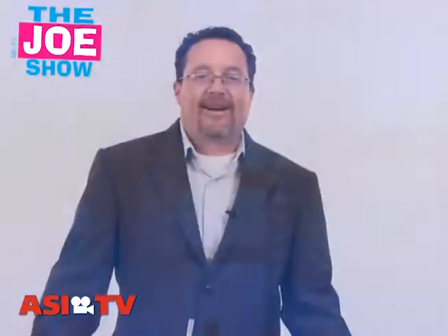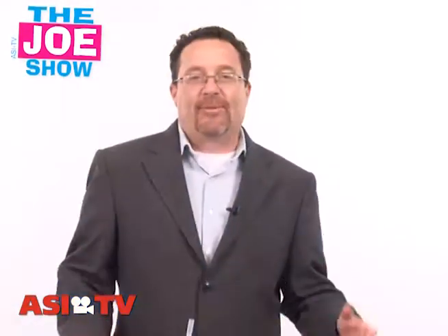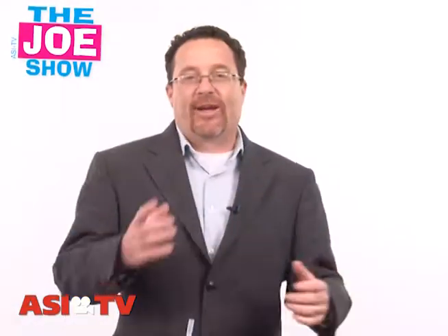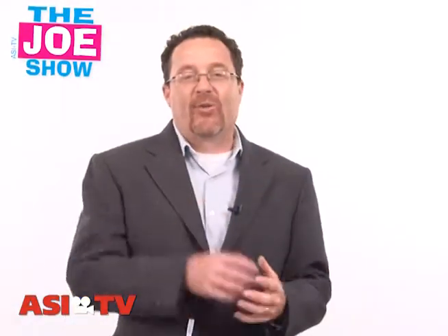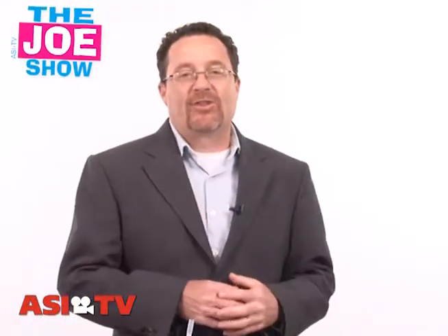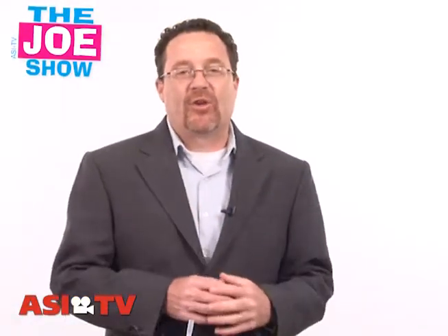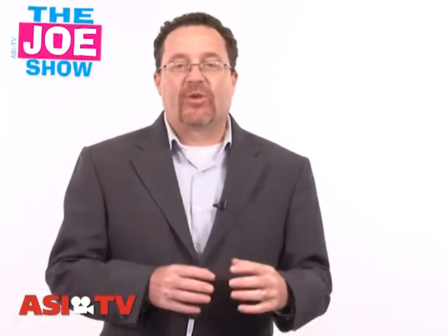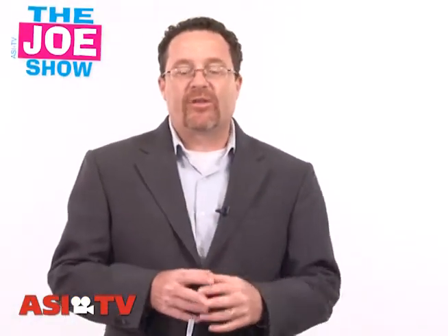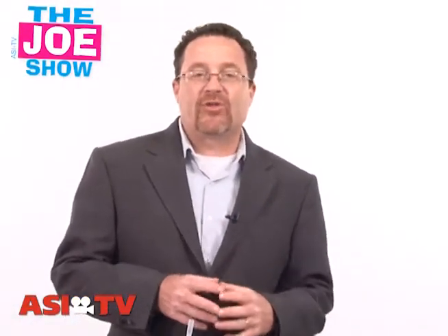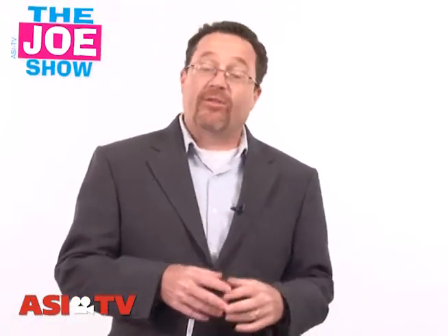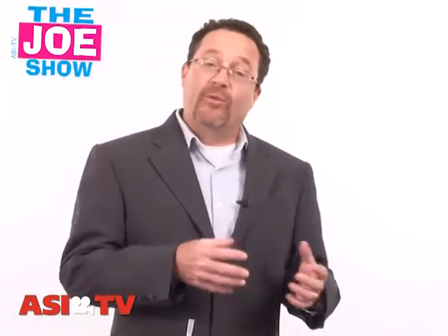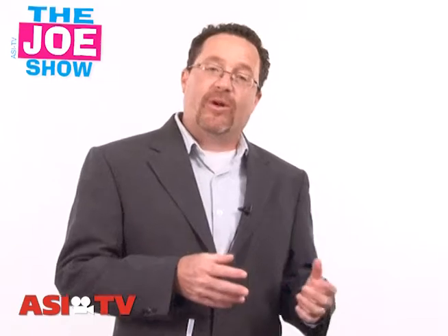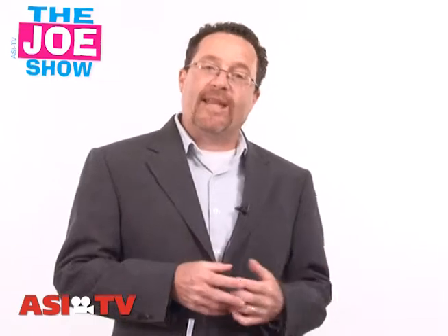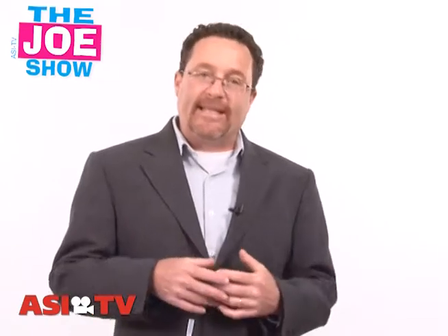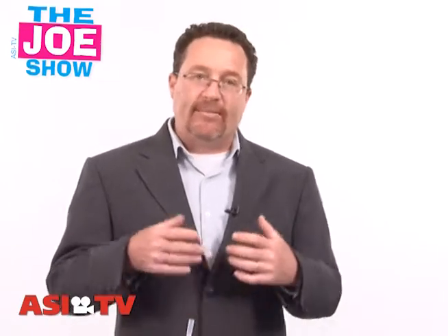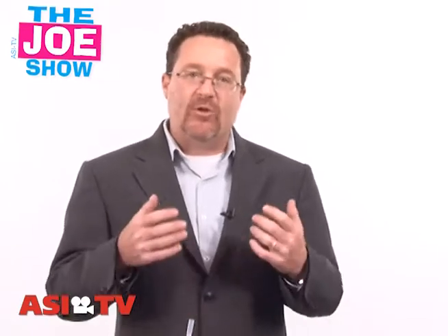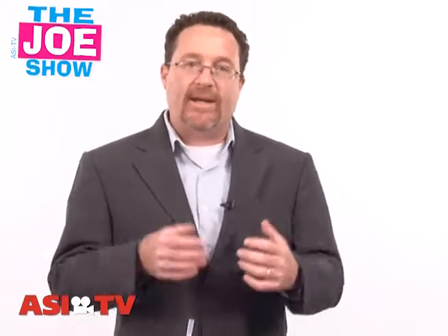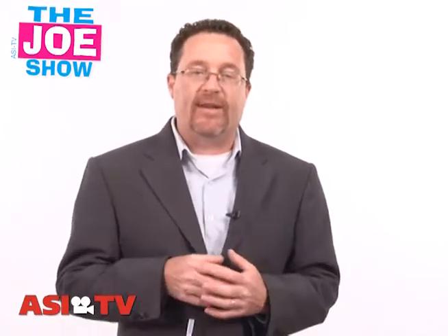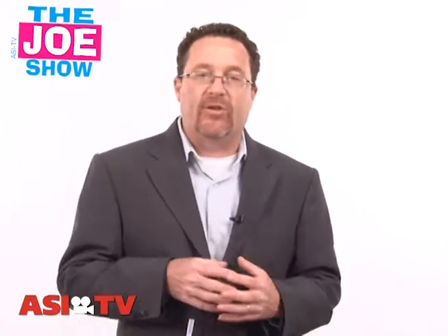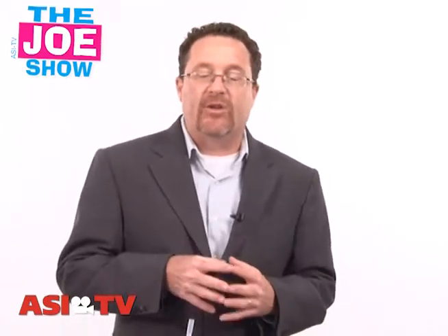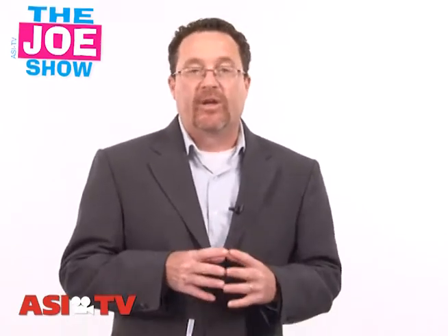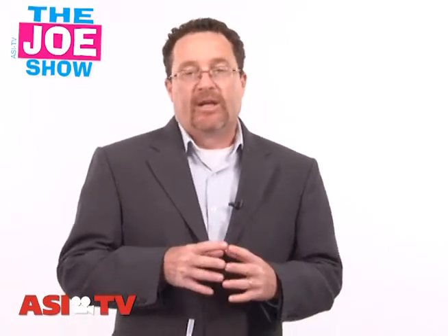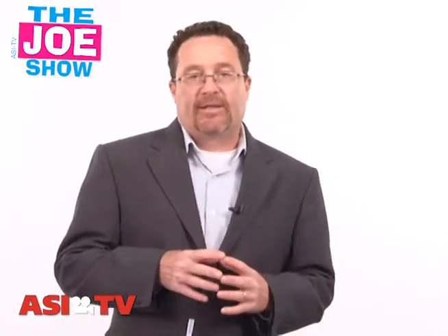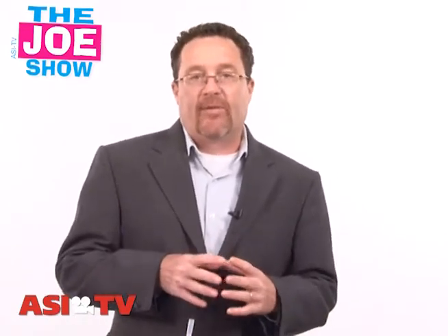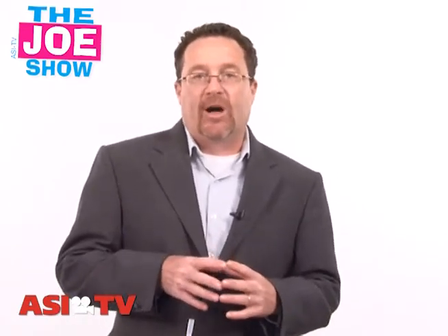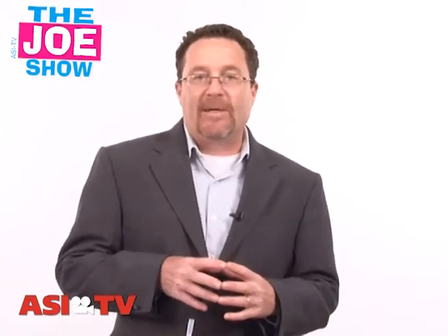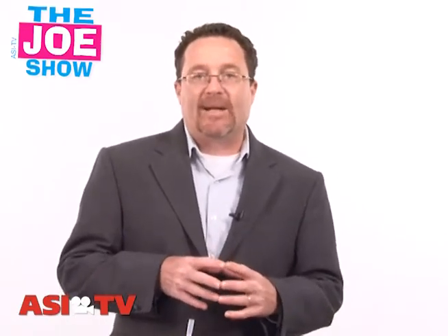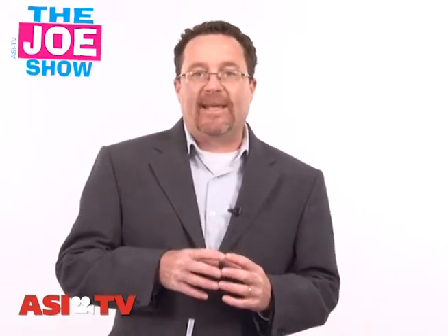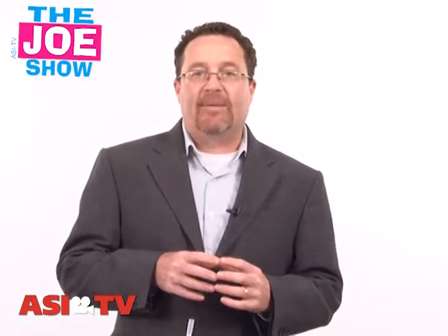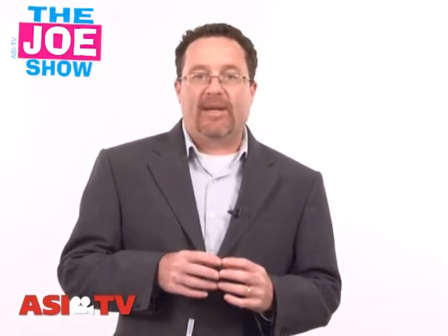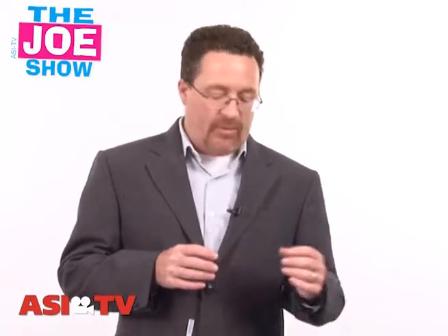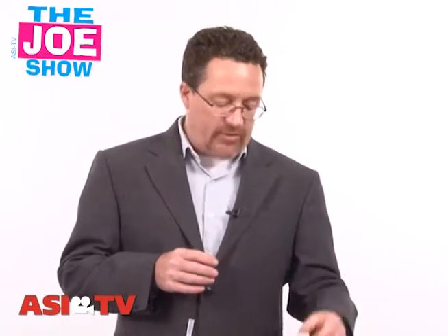Hi, I'm Joe Haley. You're watching The Joe Show. Today on The Joe Show I have some new products and some new ideas that you can use in some of your upcoming campaigns and promotions.